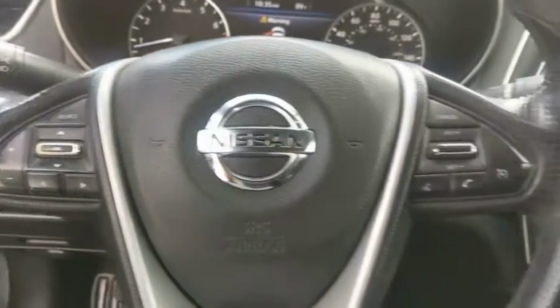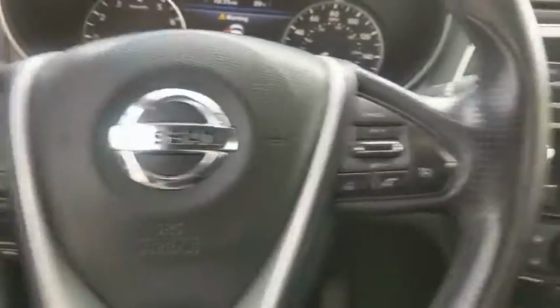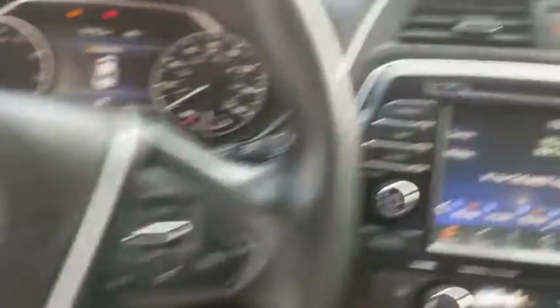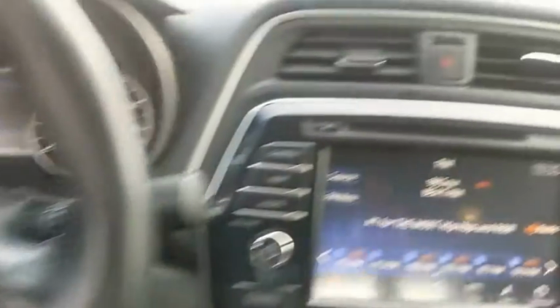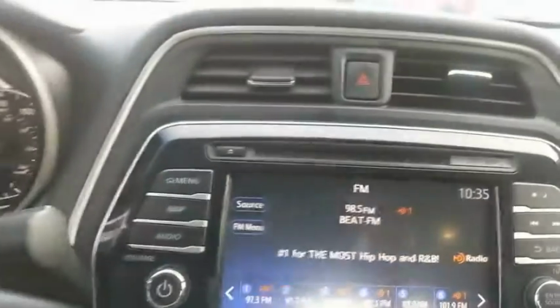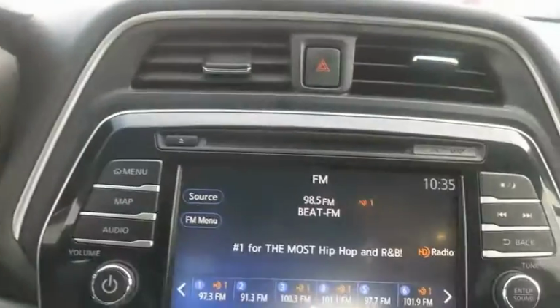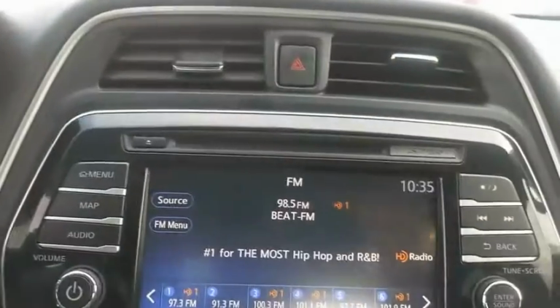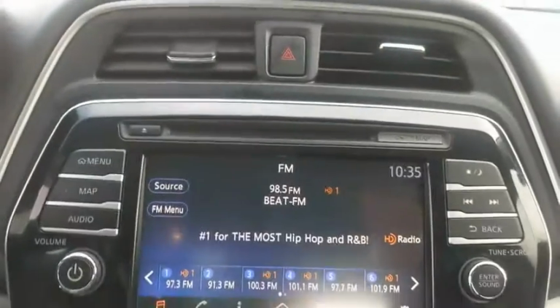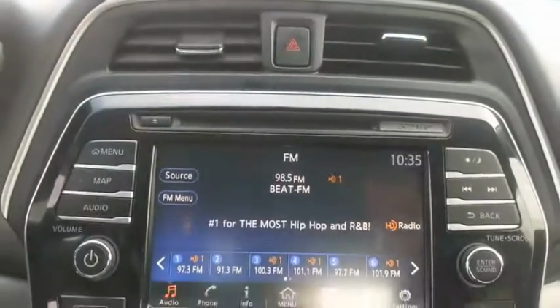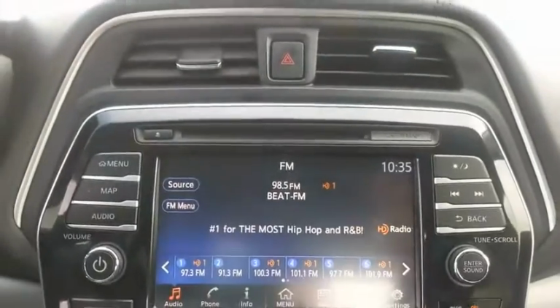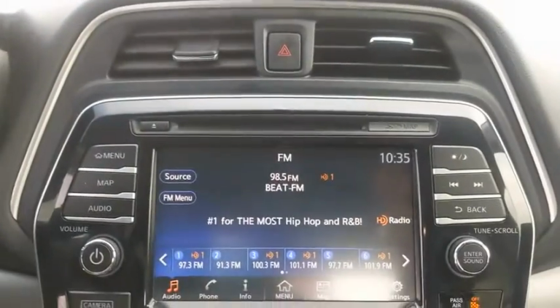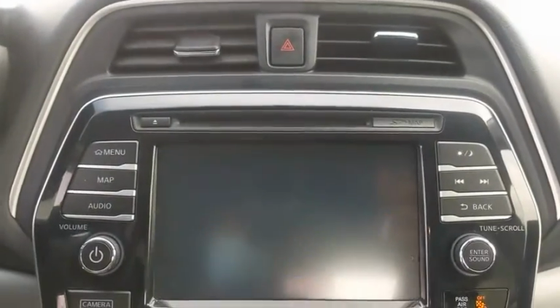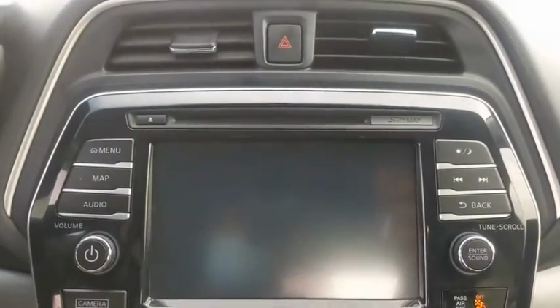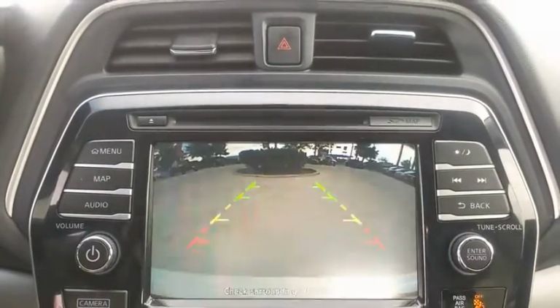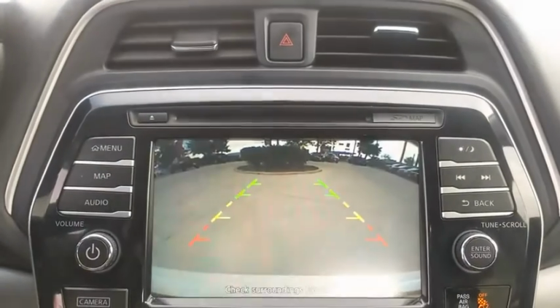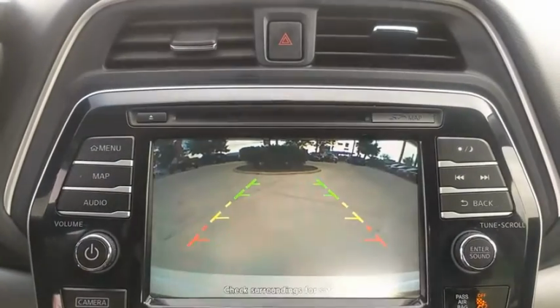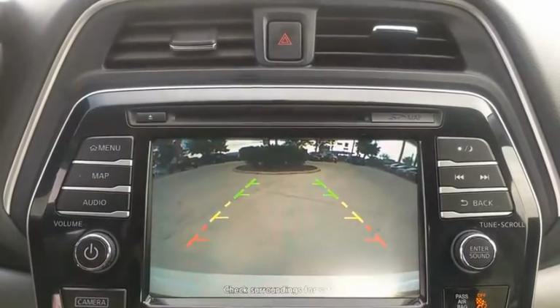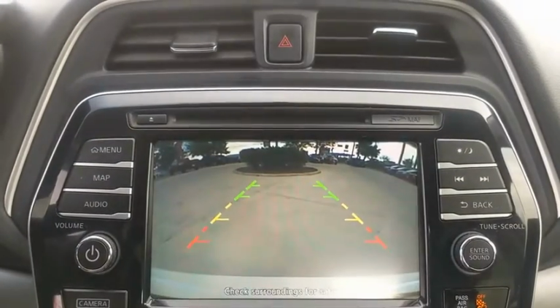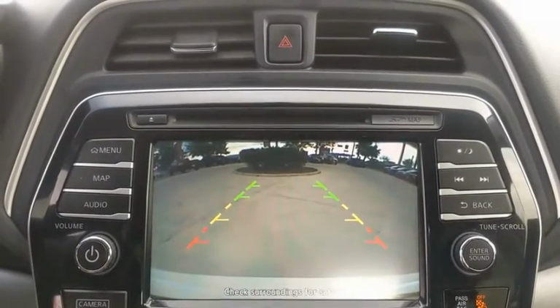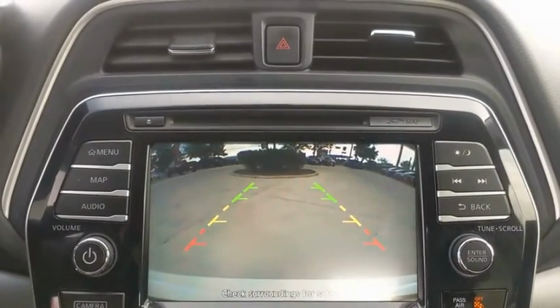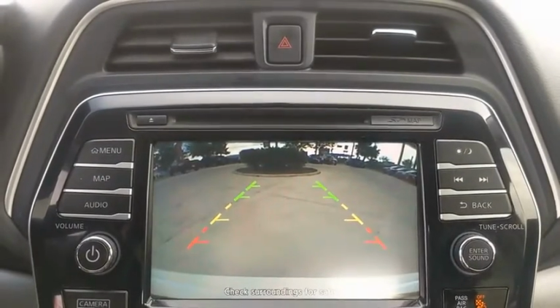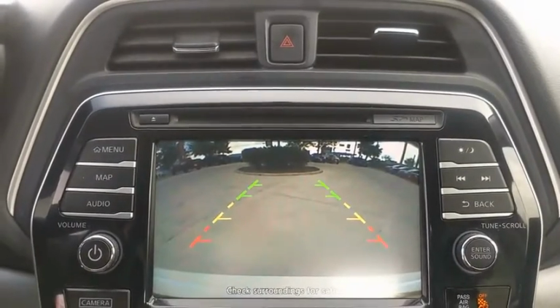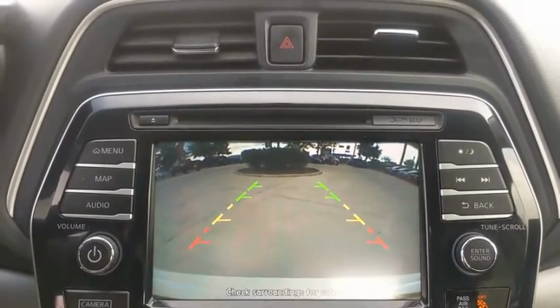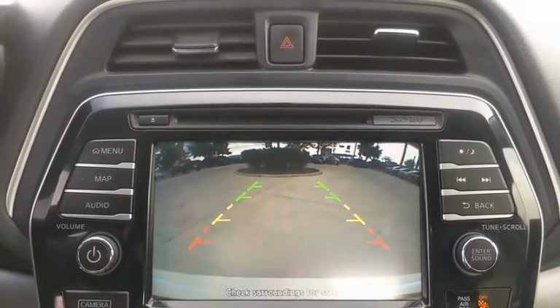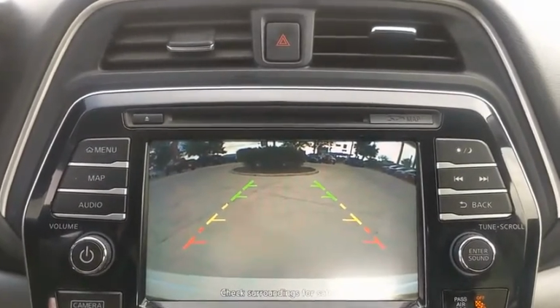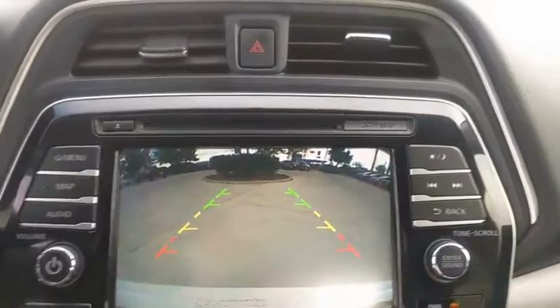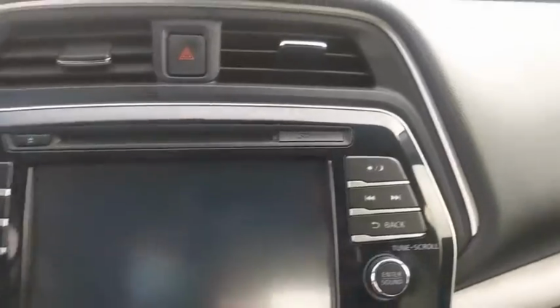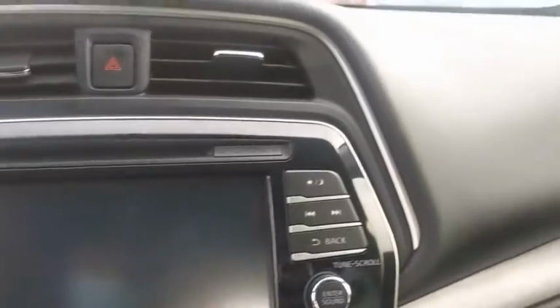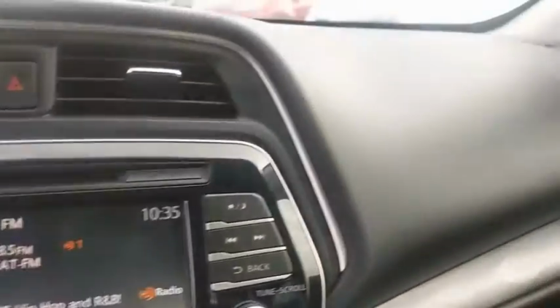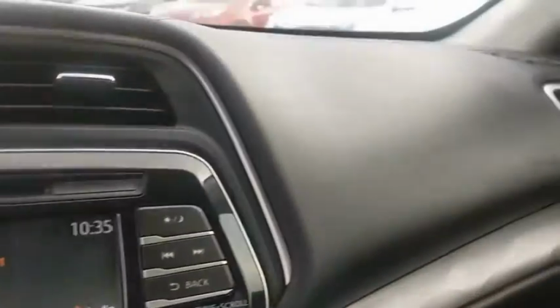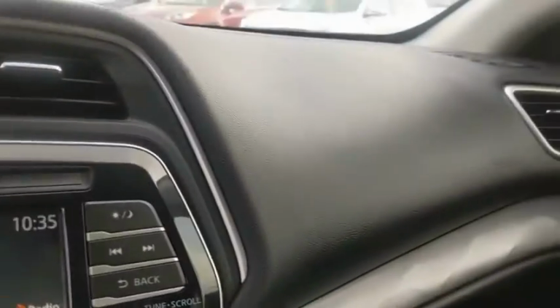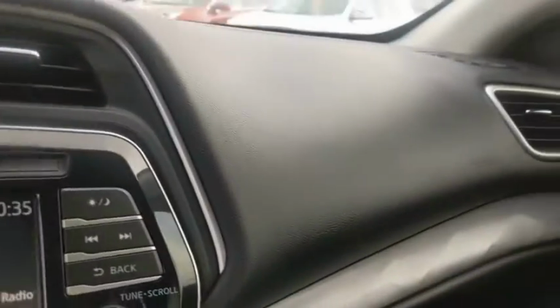Four-wheel disc brakes, aluminum wheels, auto-dimming rear-view mirror, universal garage door opener.